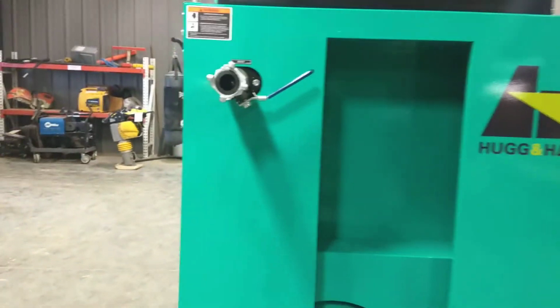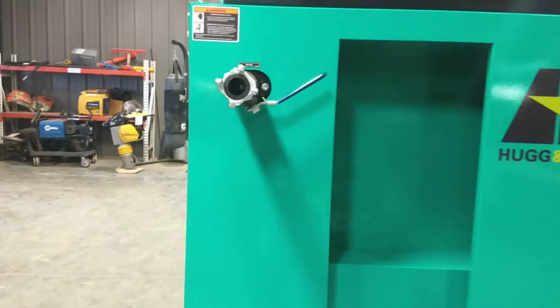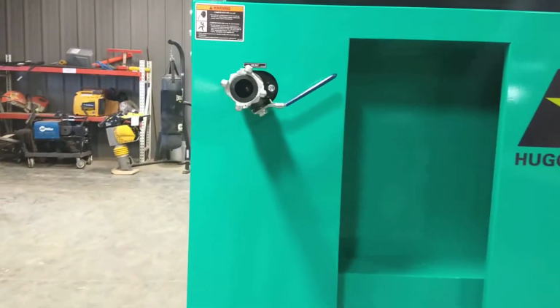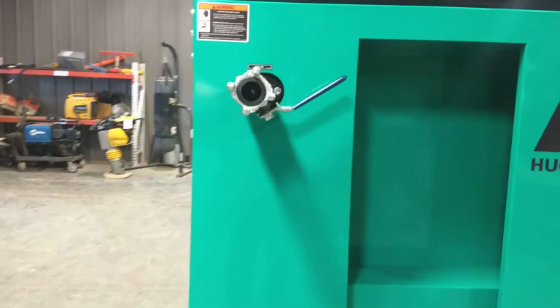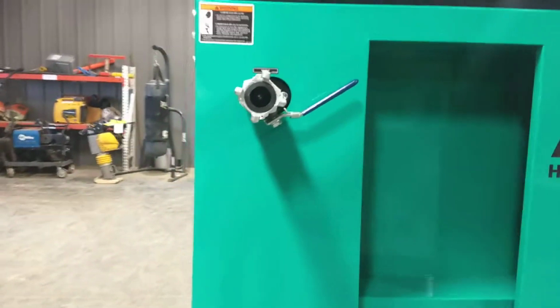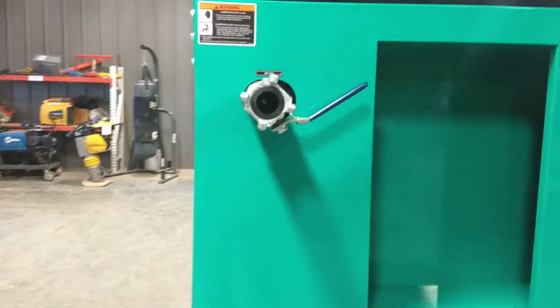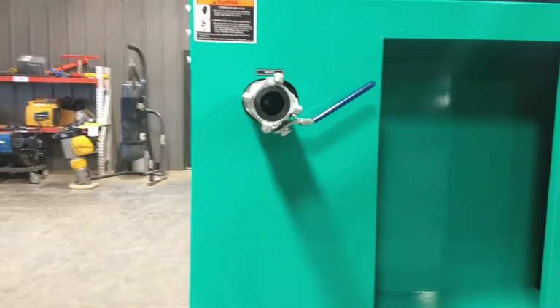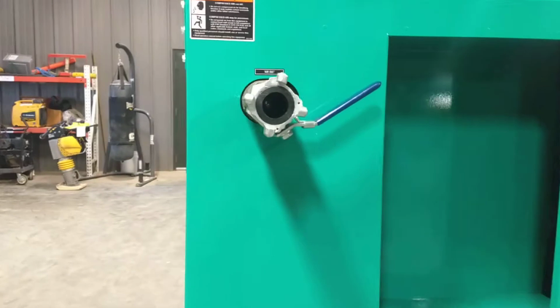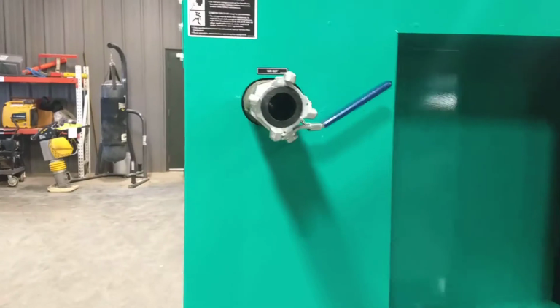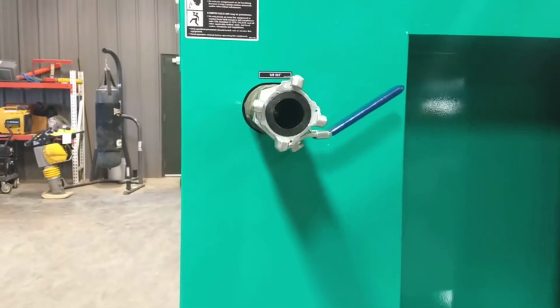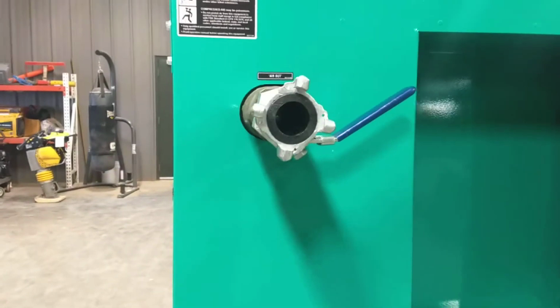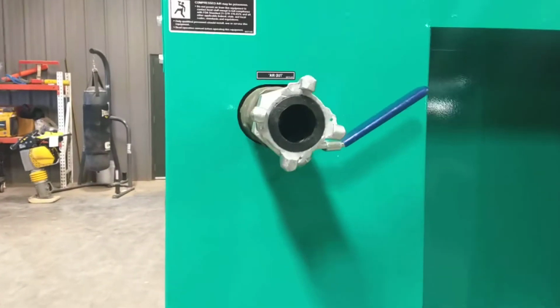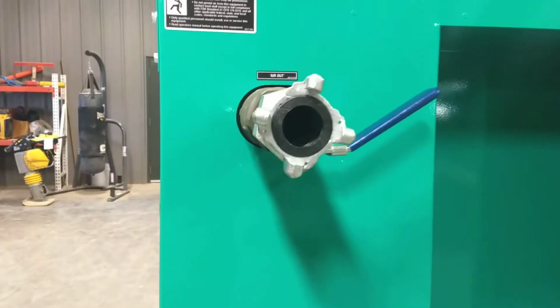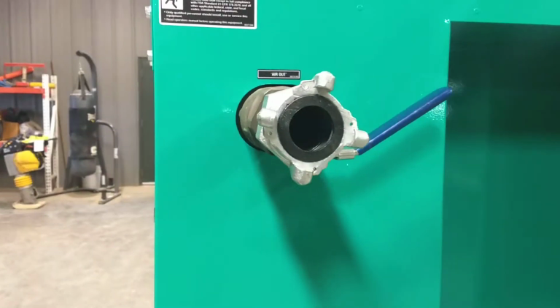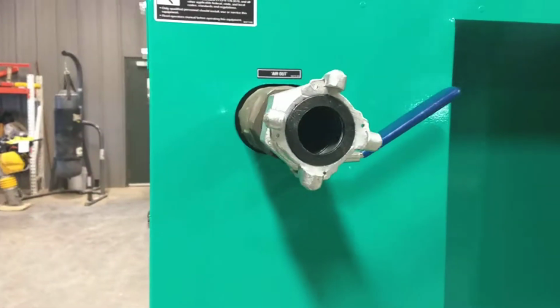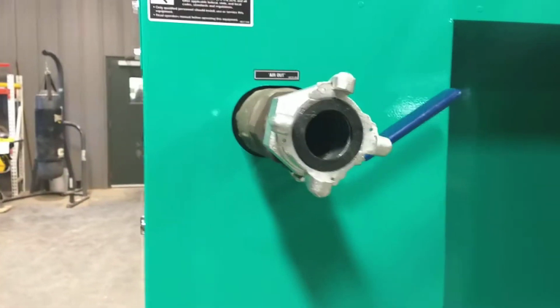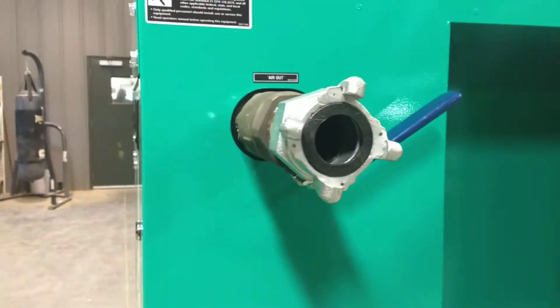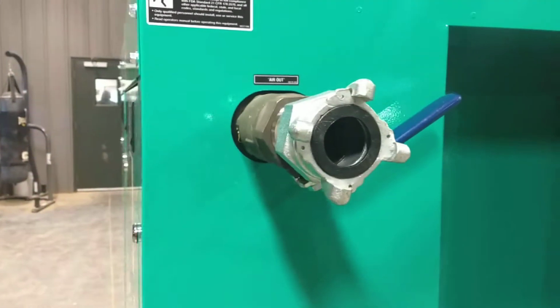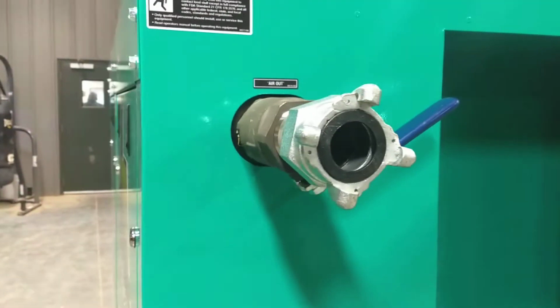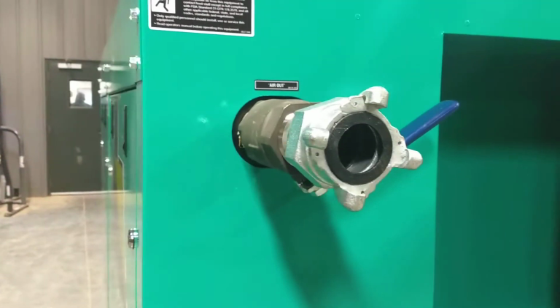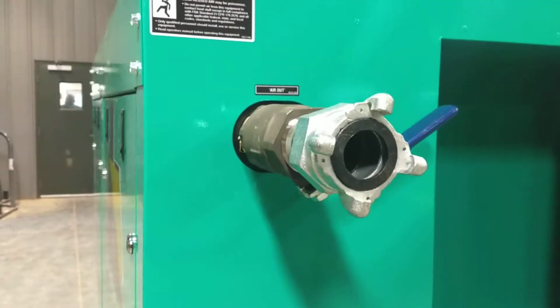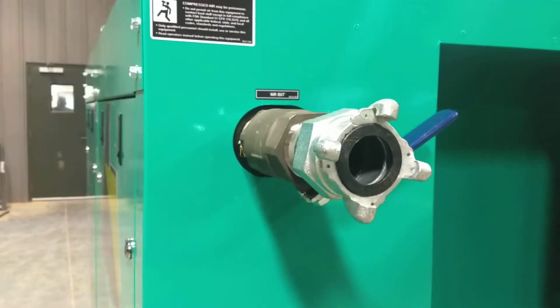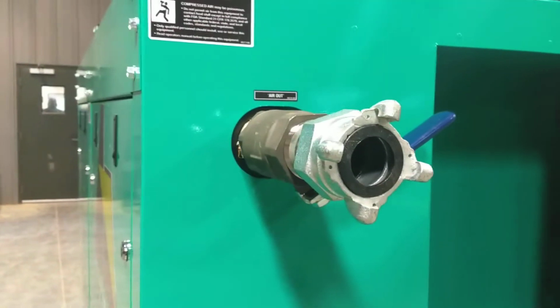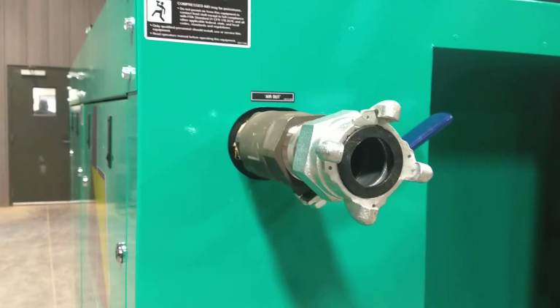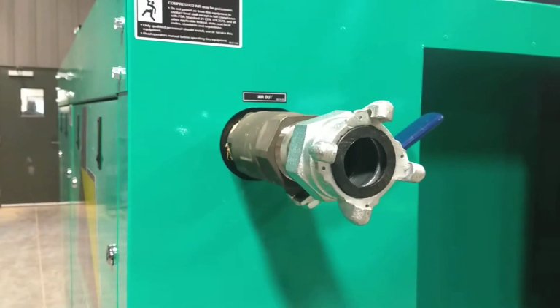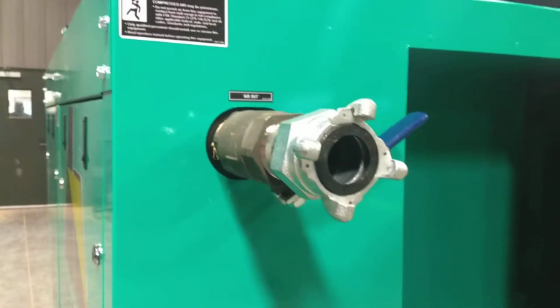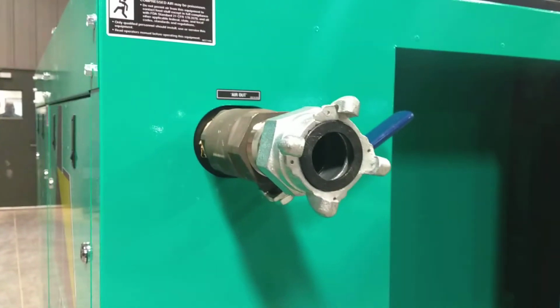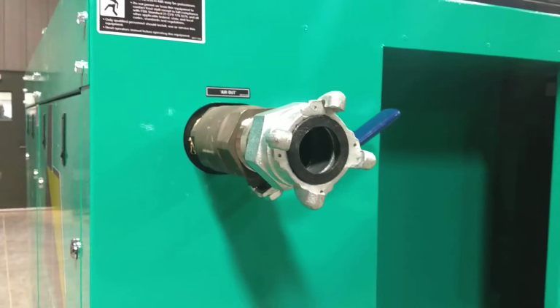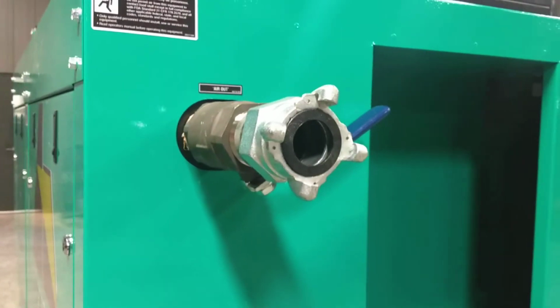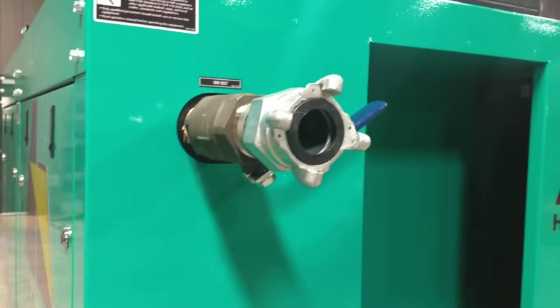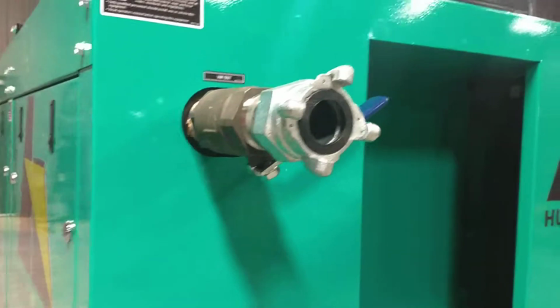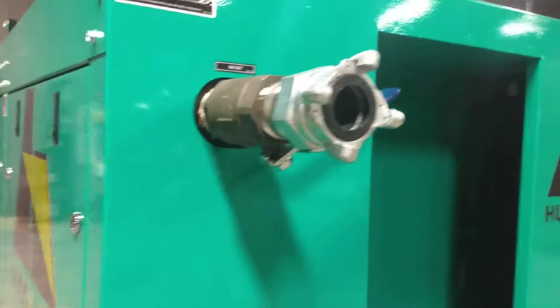This is a two-inch Chicago style air output with a ball valve.